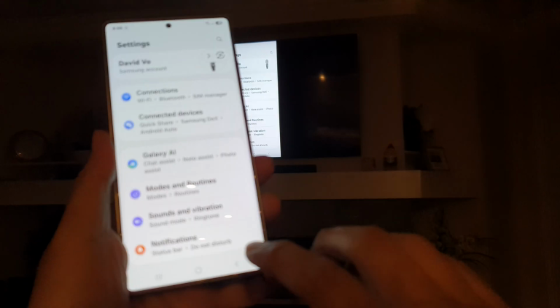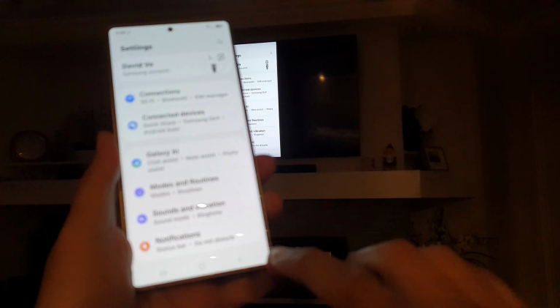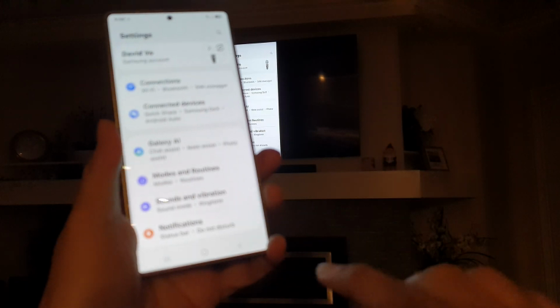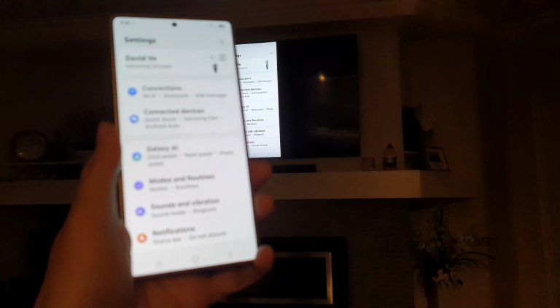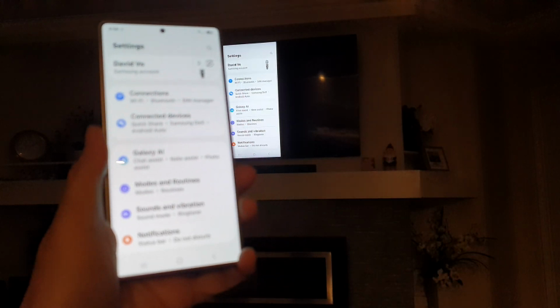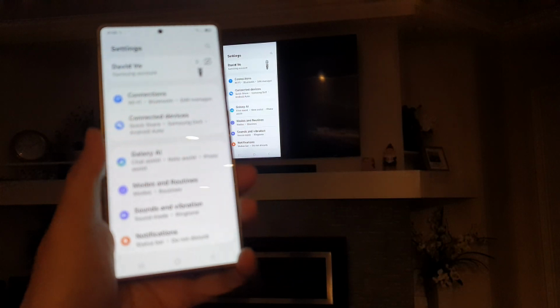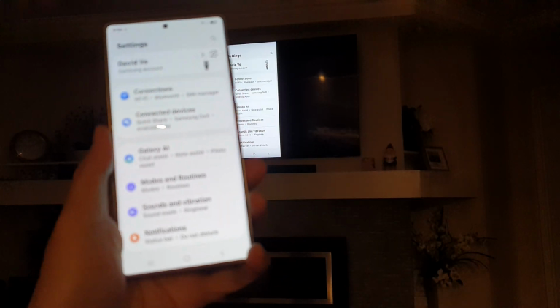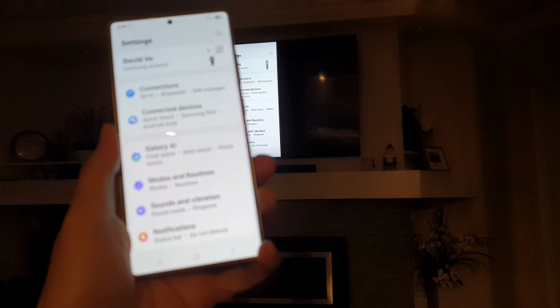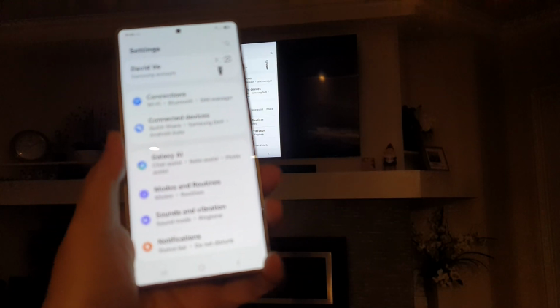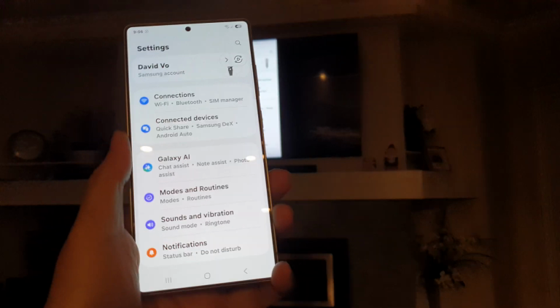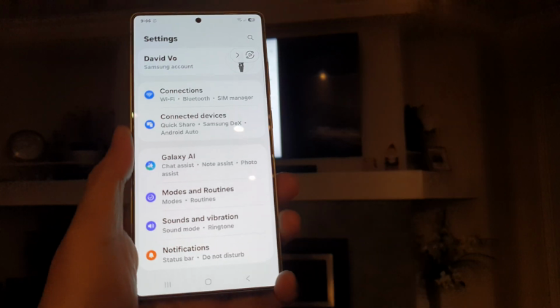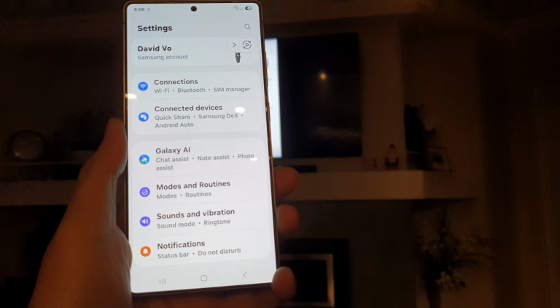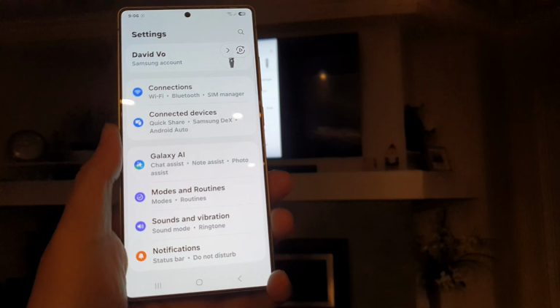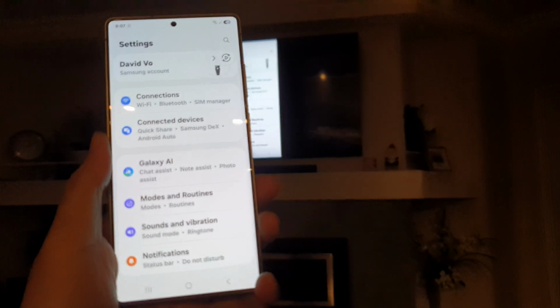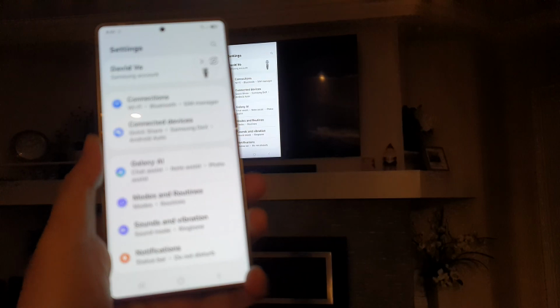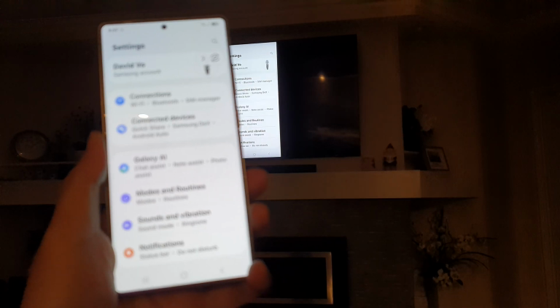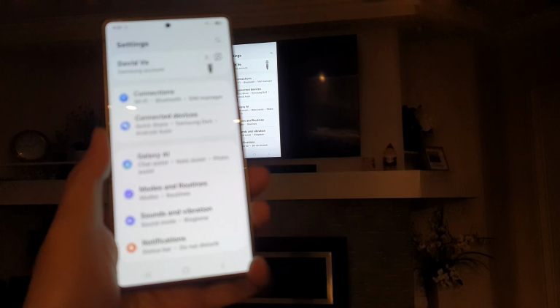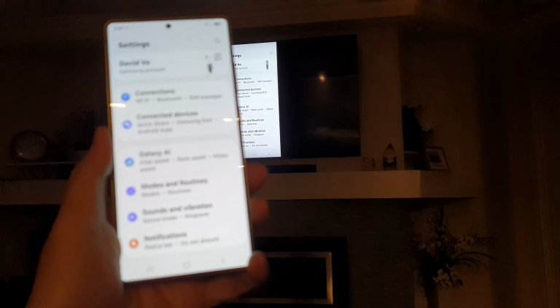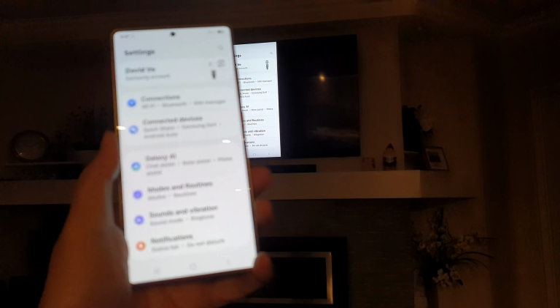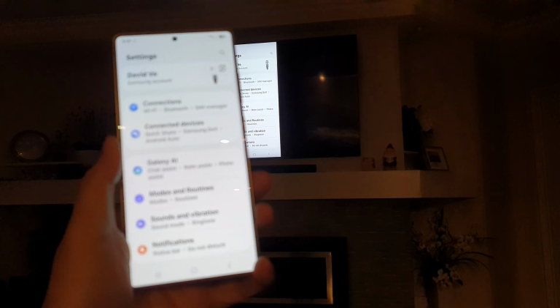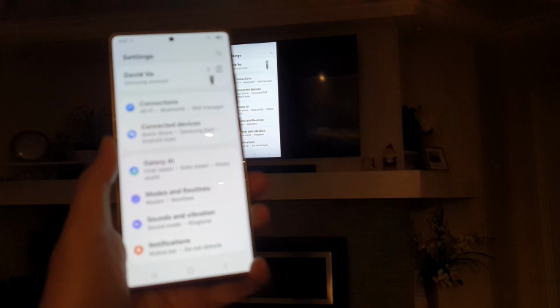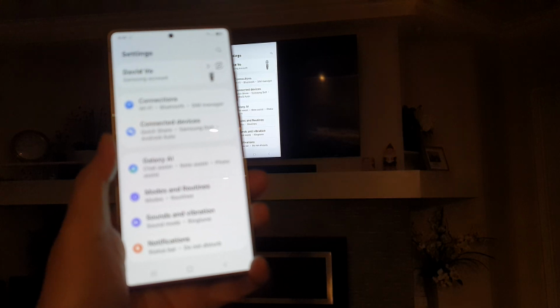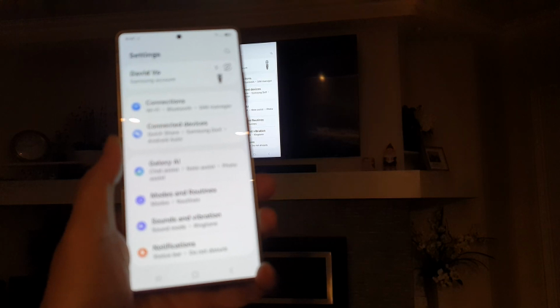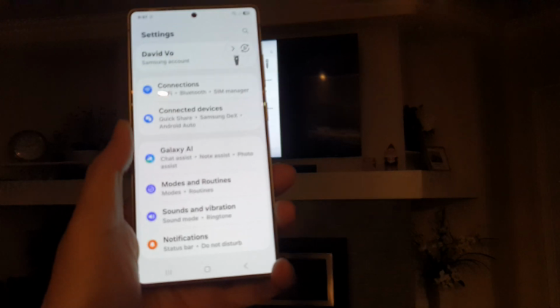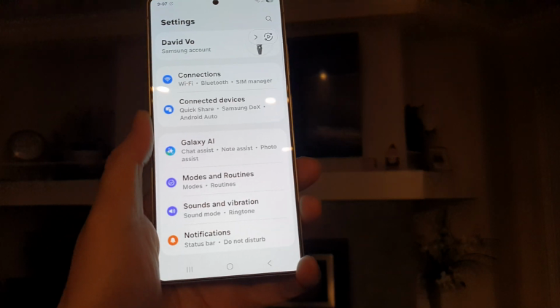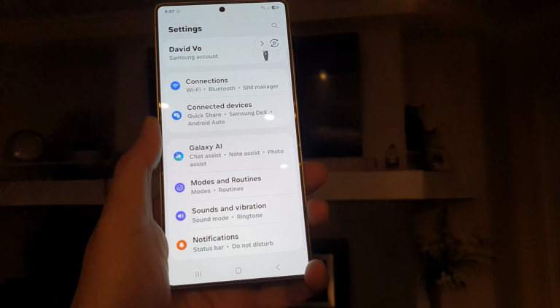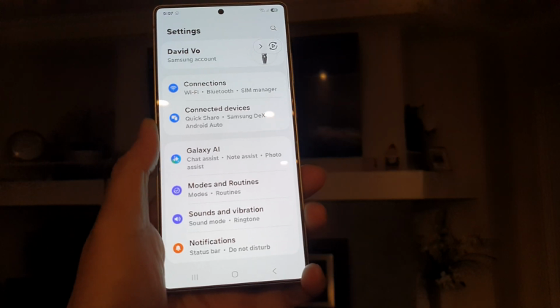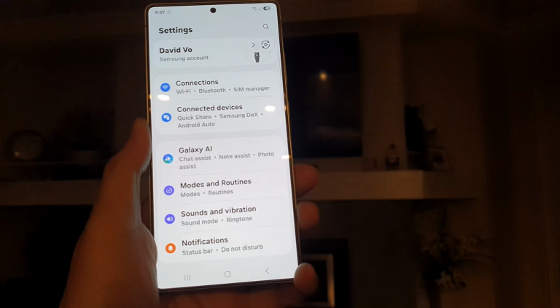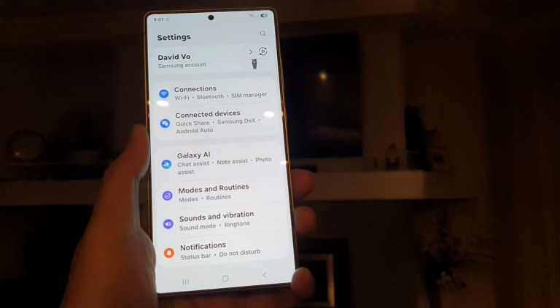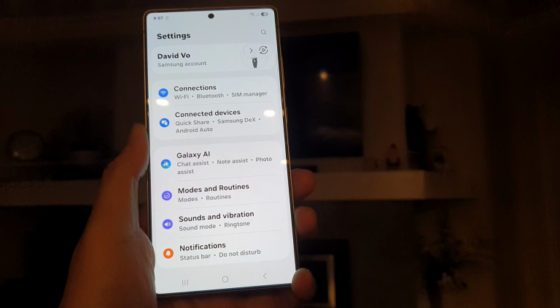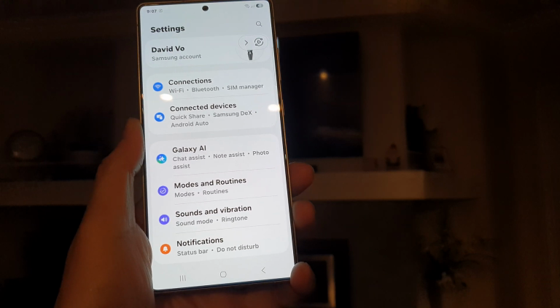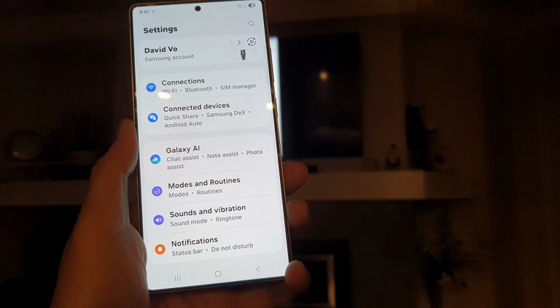And that's it. That is how you can use Smart View to mirror your phone to the TV.